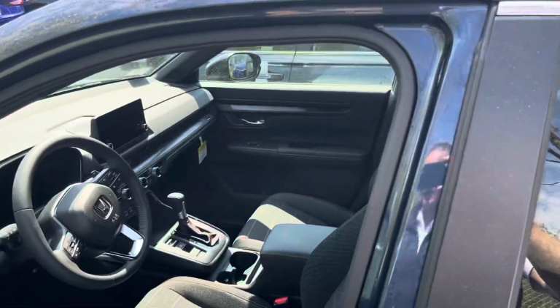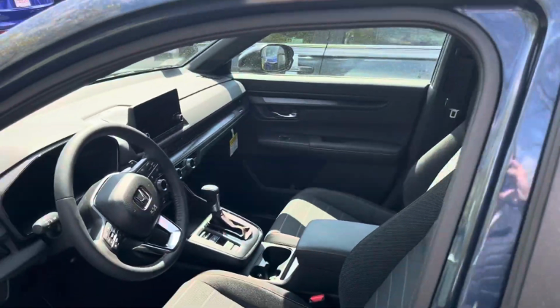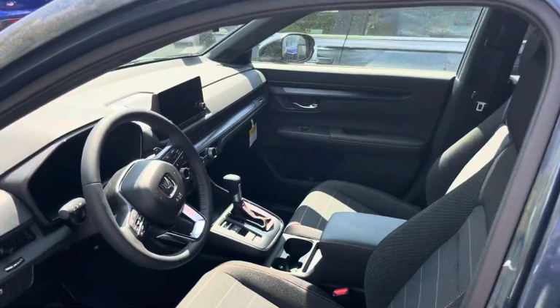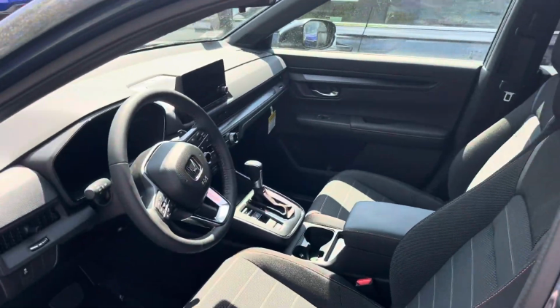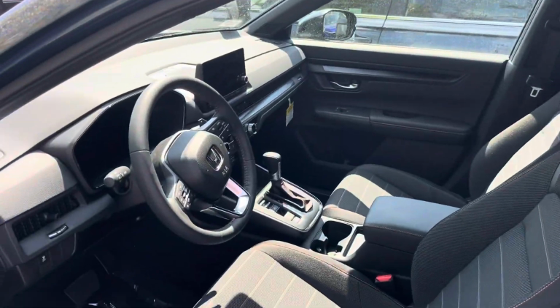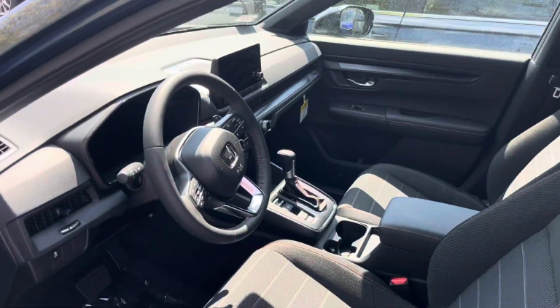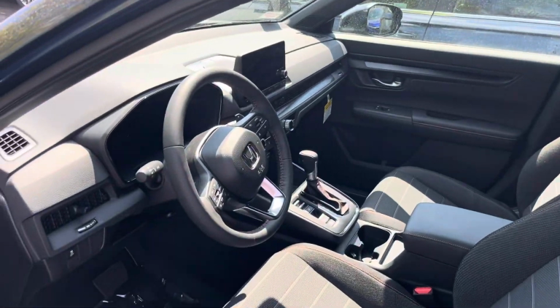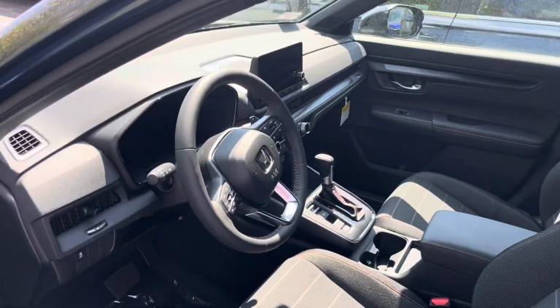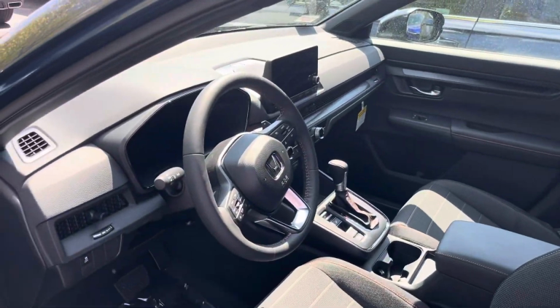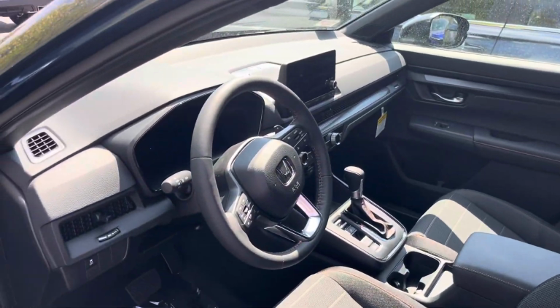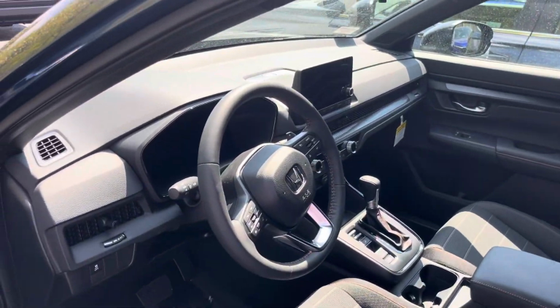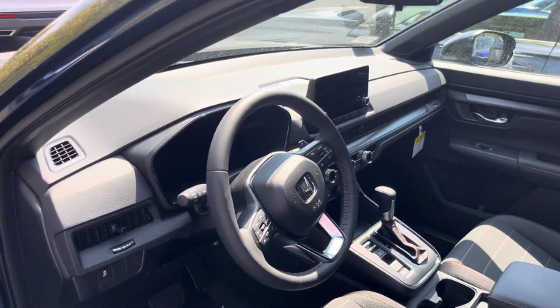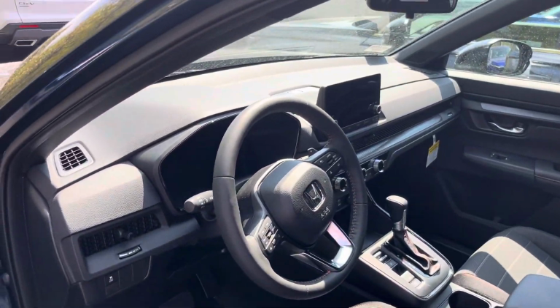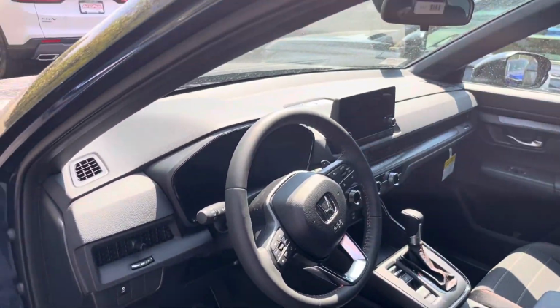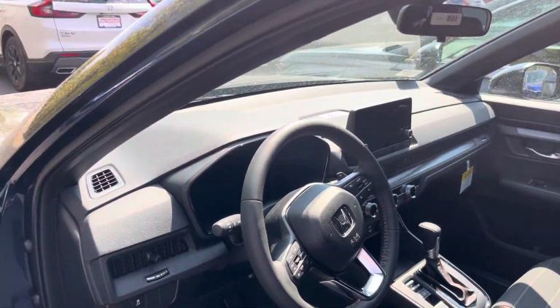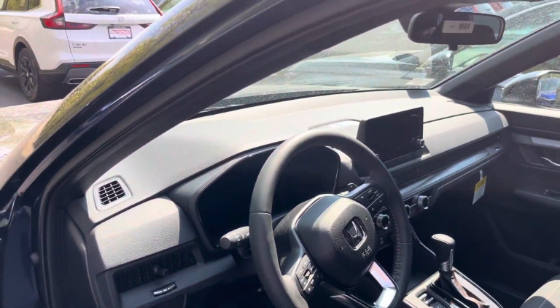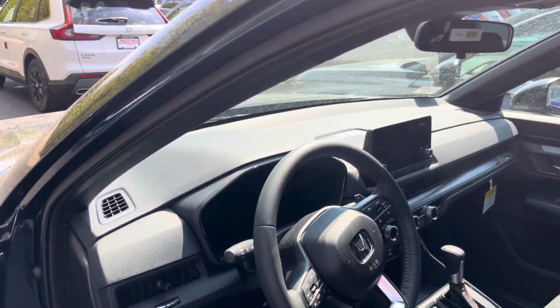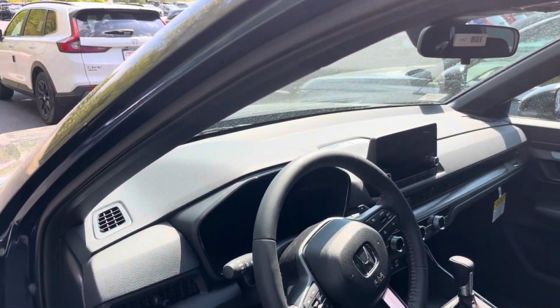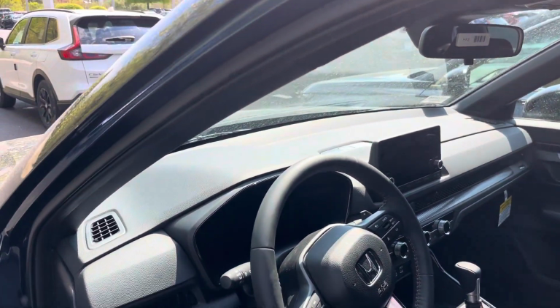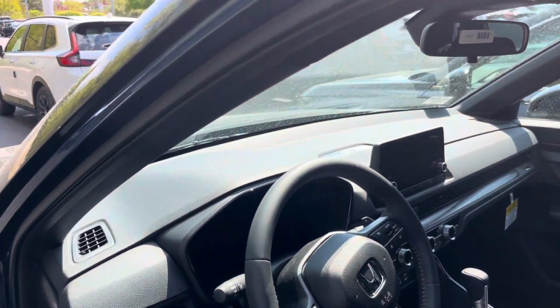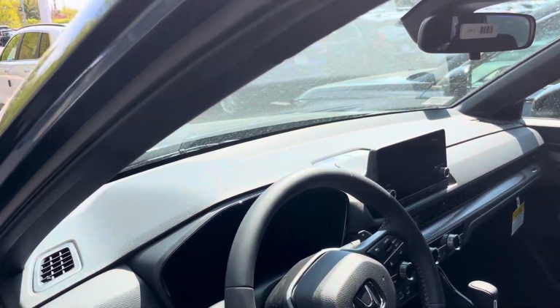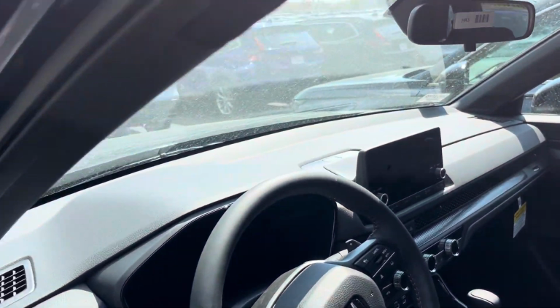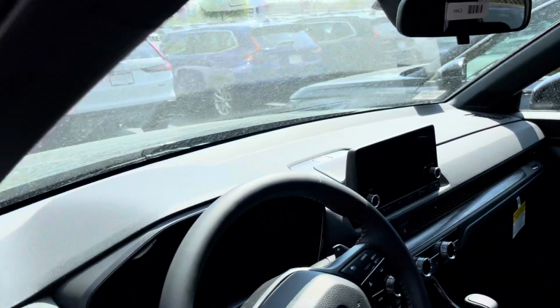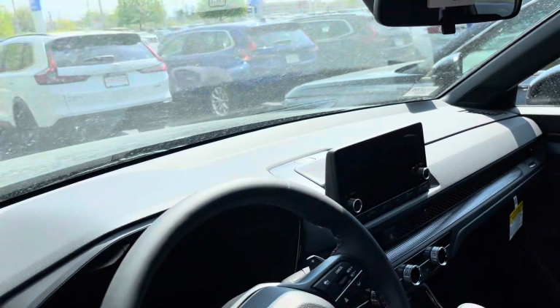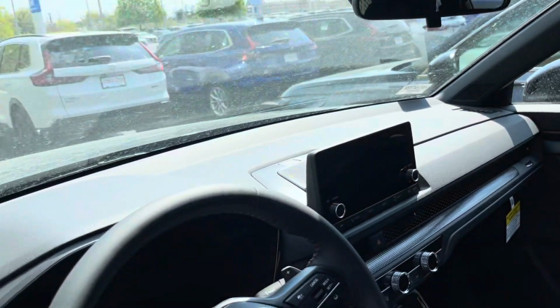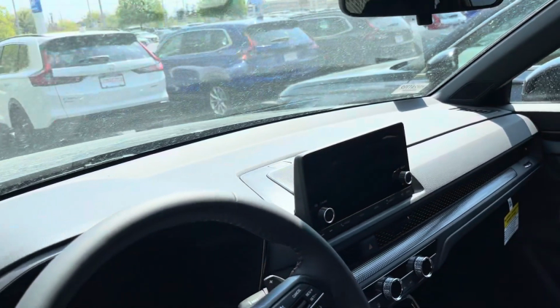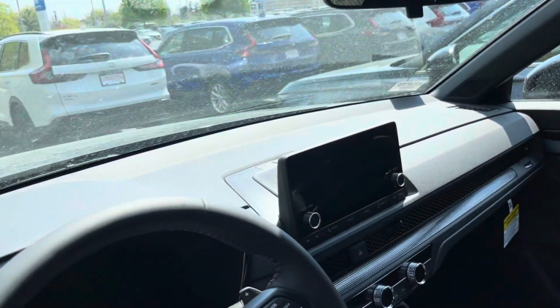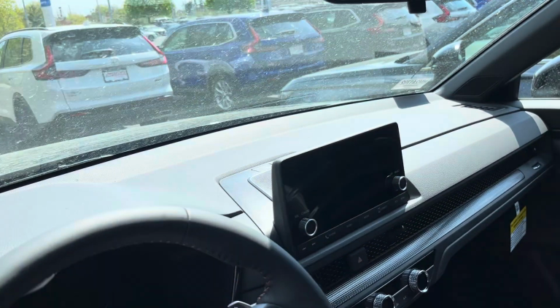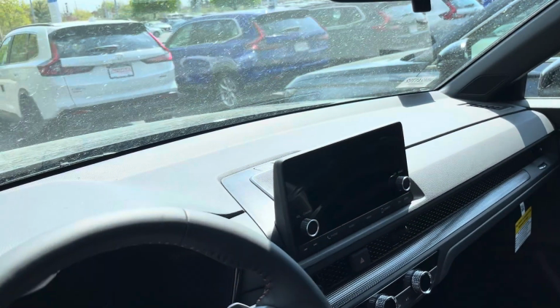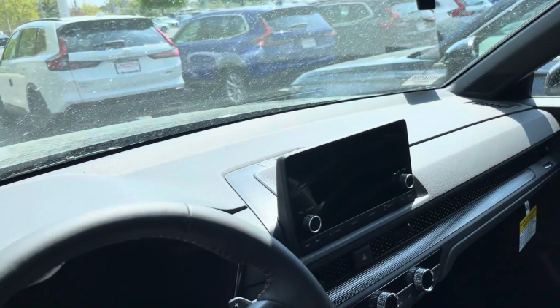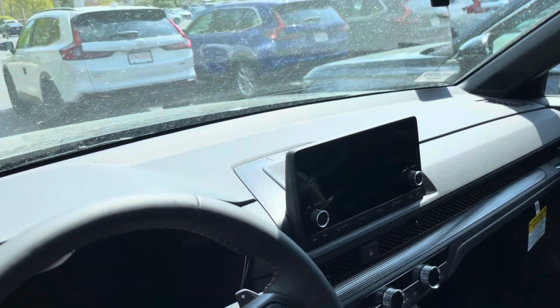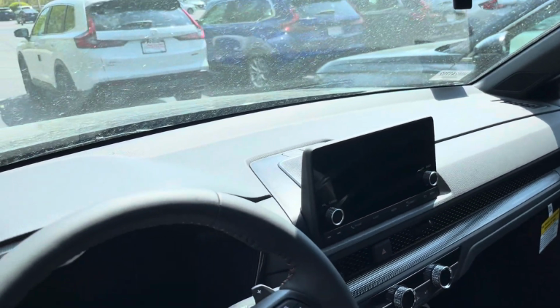Keyless entry, built-in remote start. Navigation as you hook your phone, Android or Apple.